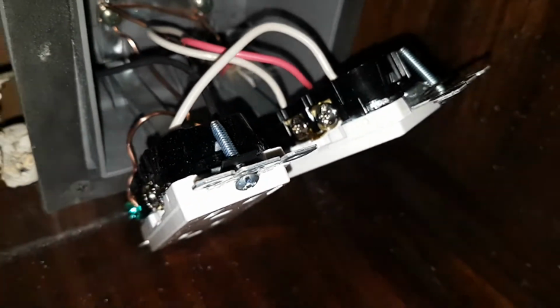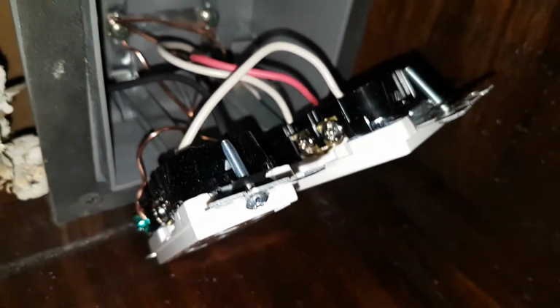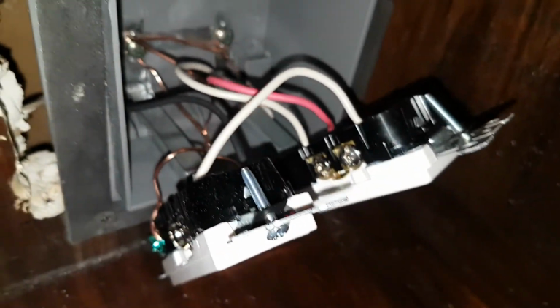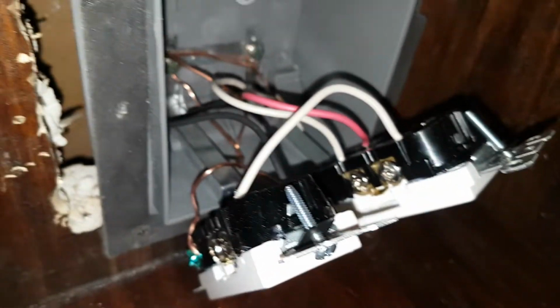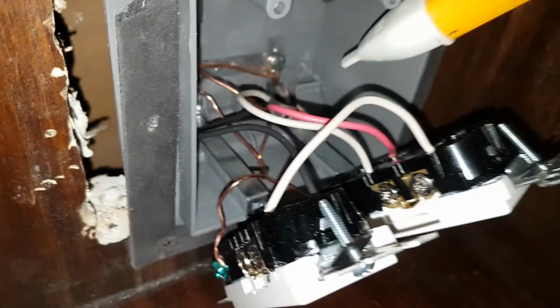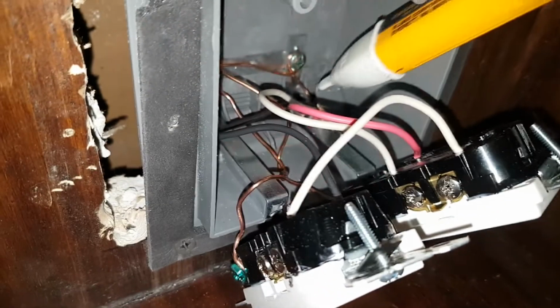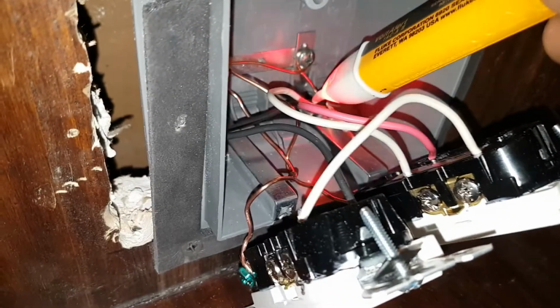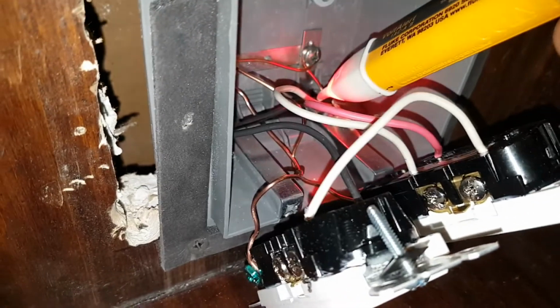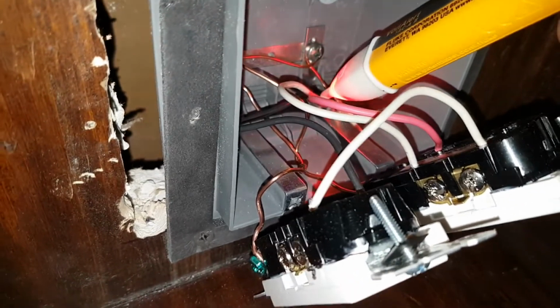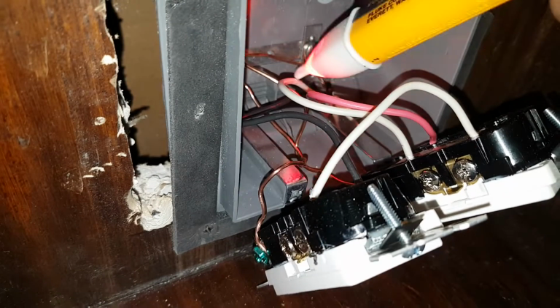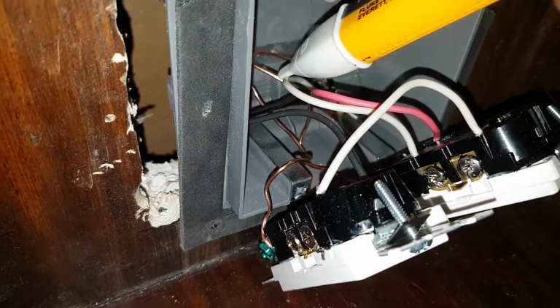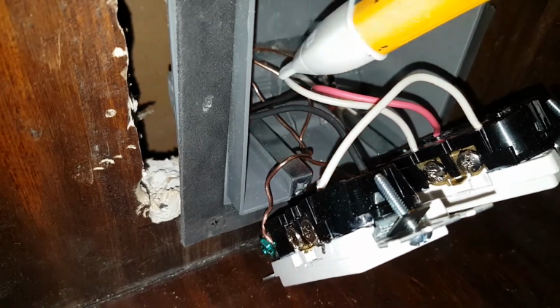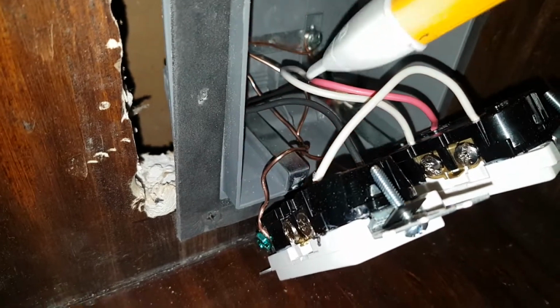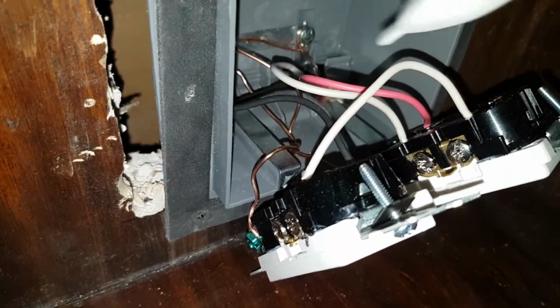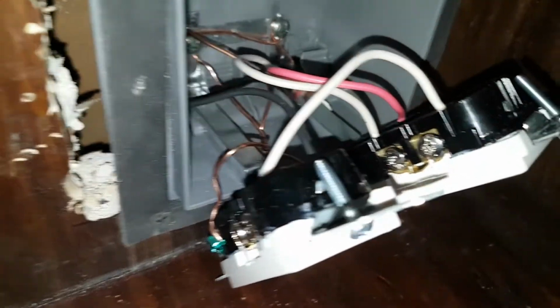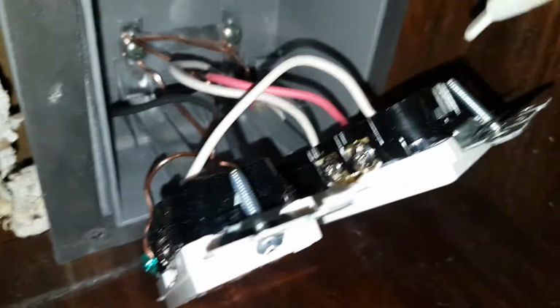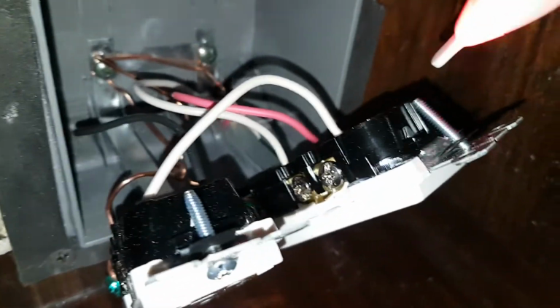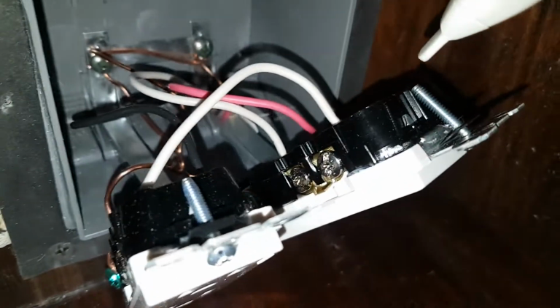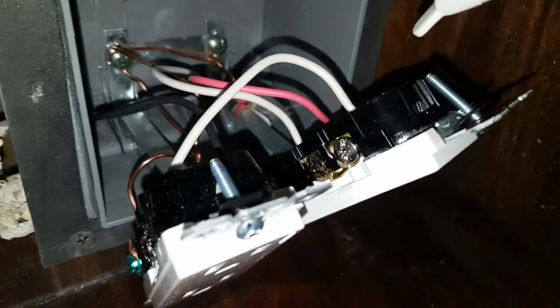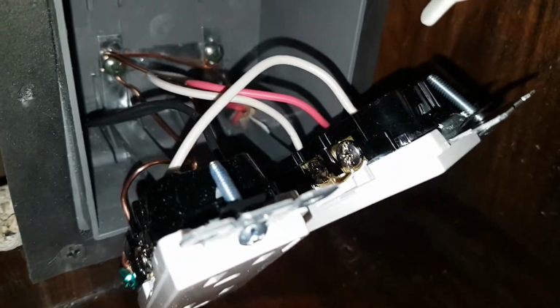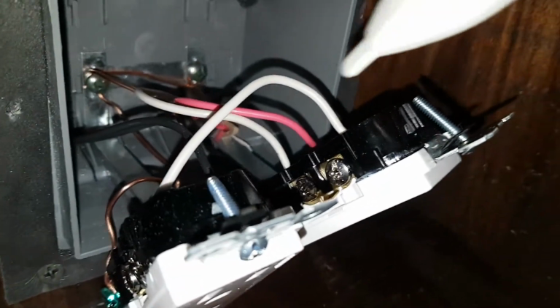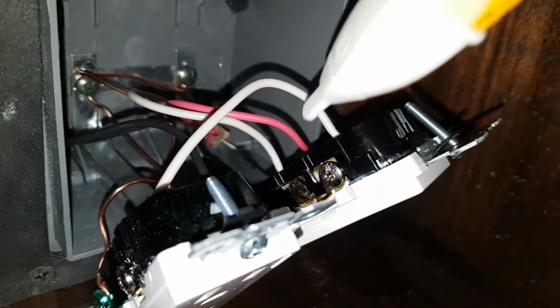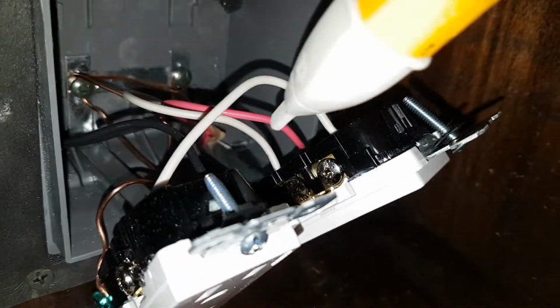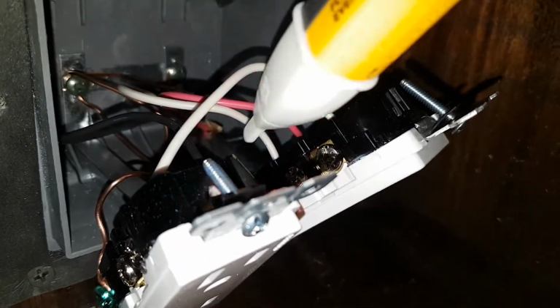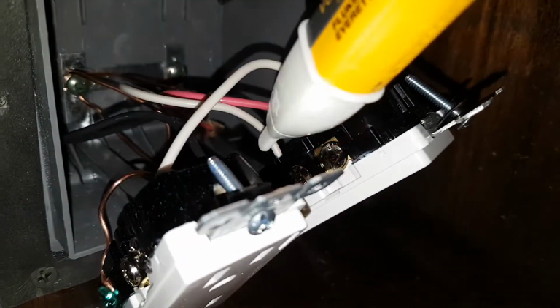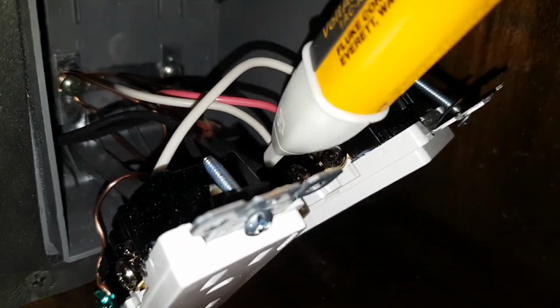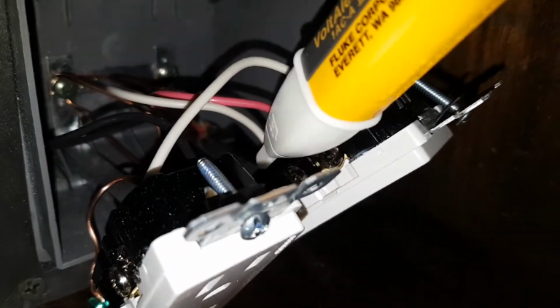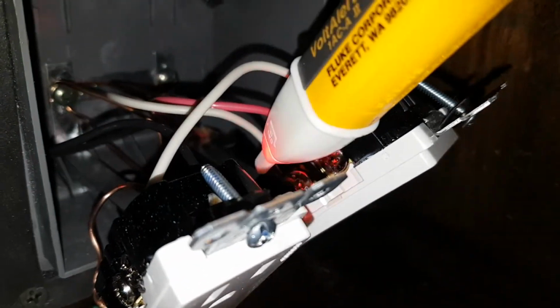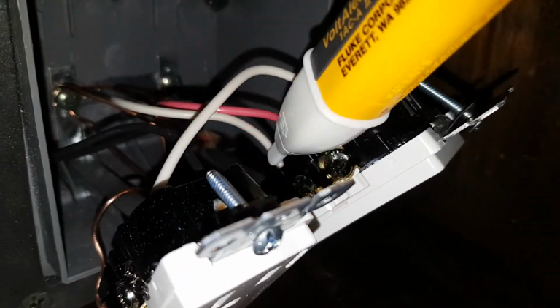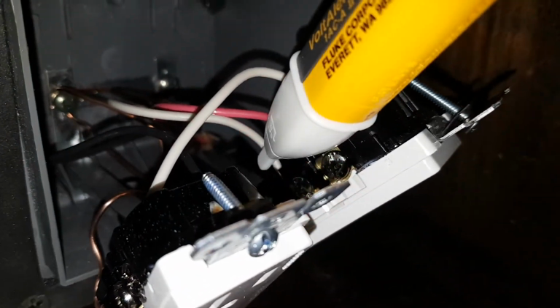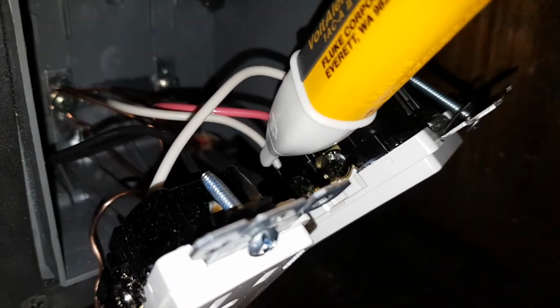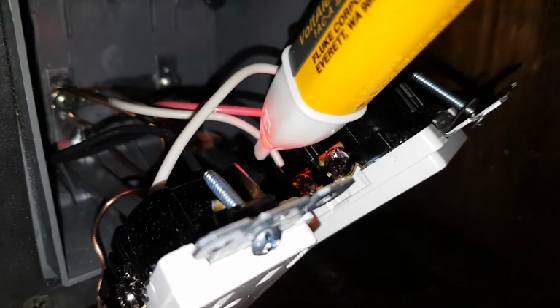The red goes to the bottom right on the first receptacle. Then the neutral goes into the first receptacle on the bottom as well, right there.